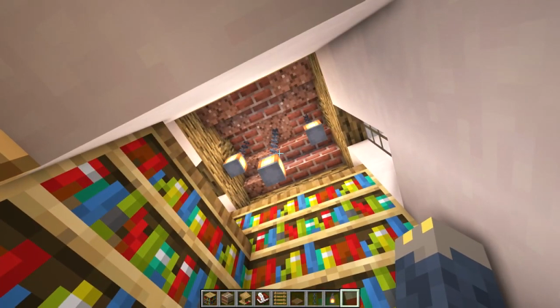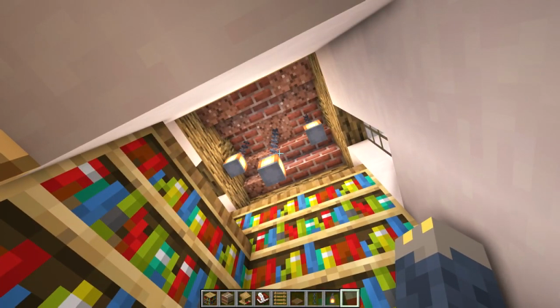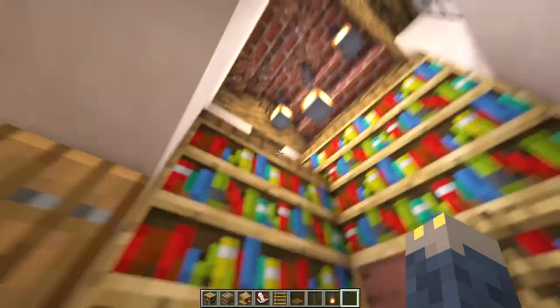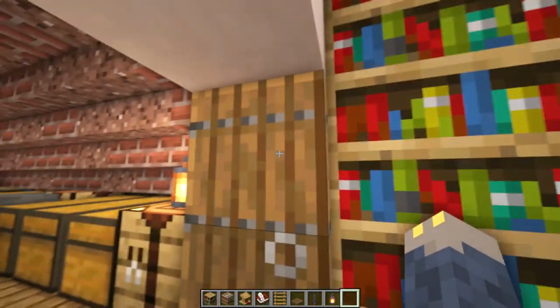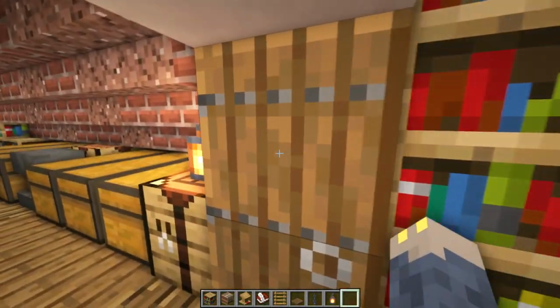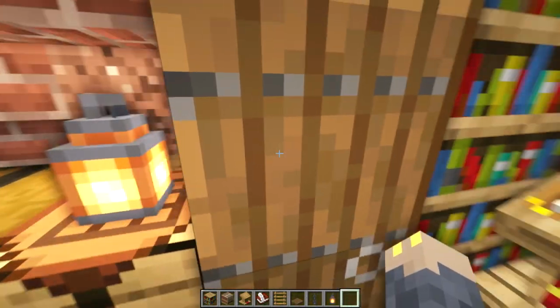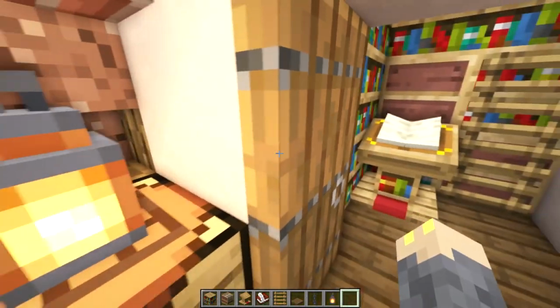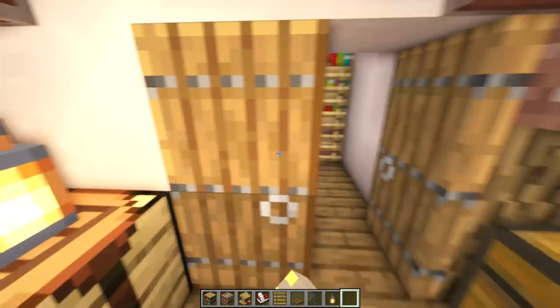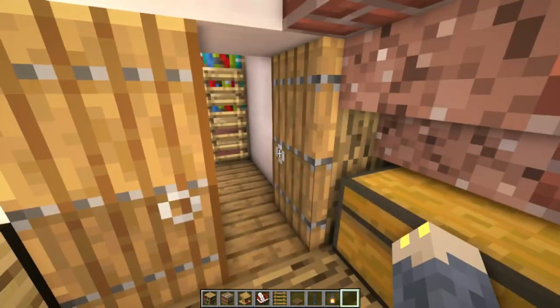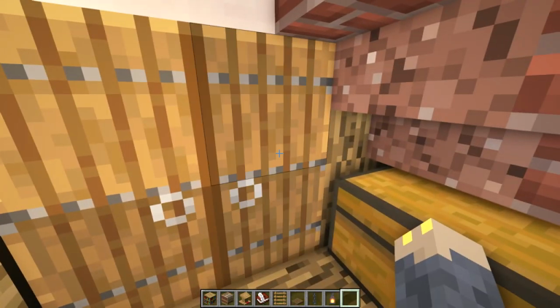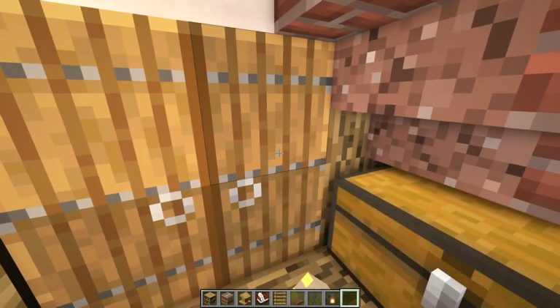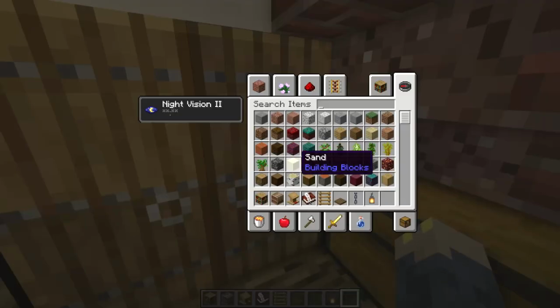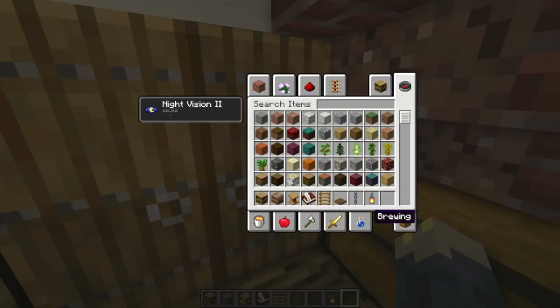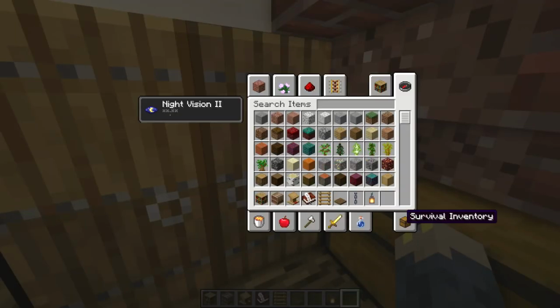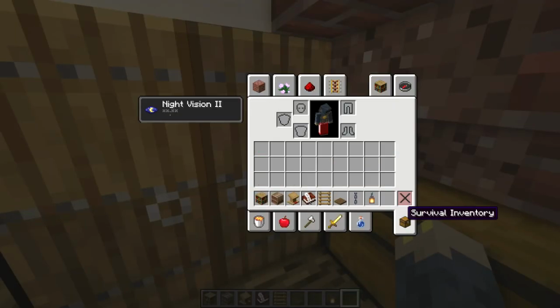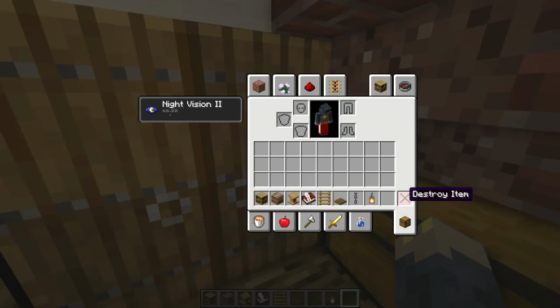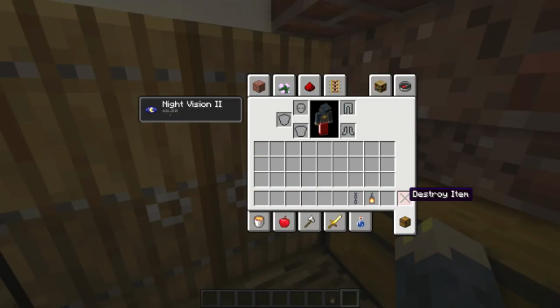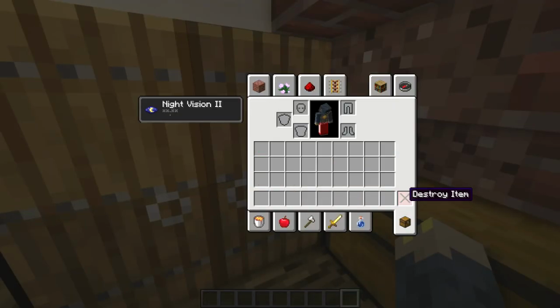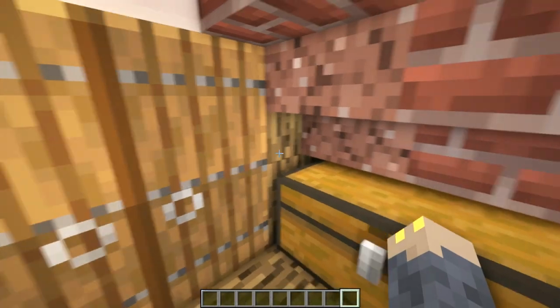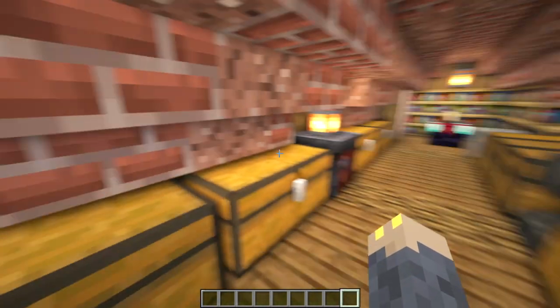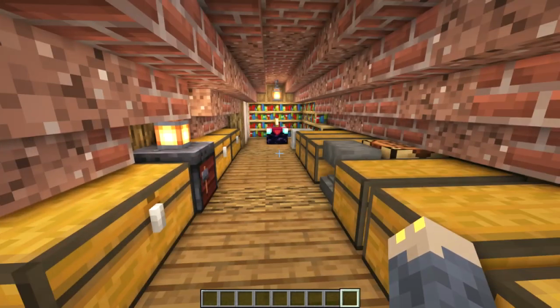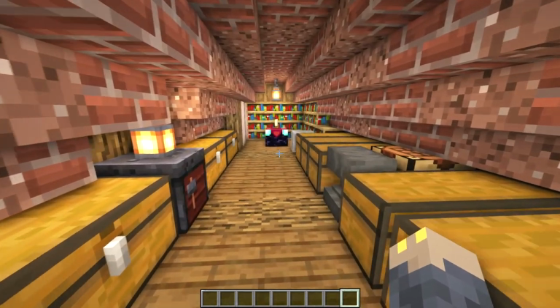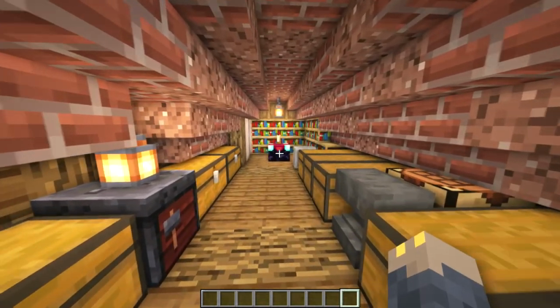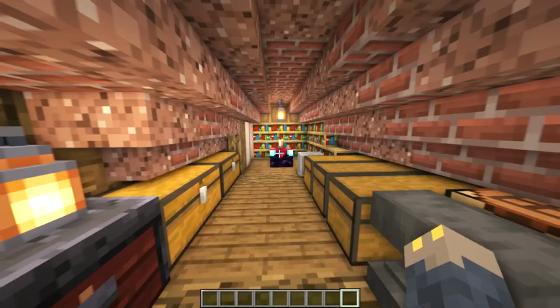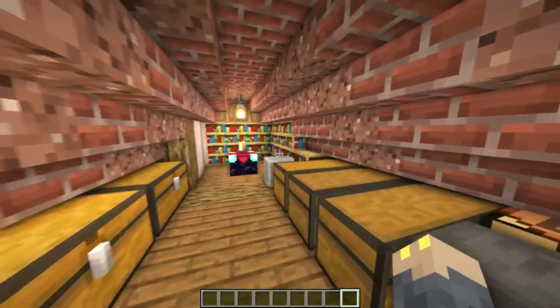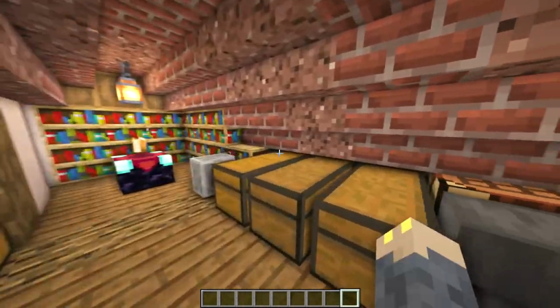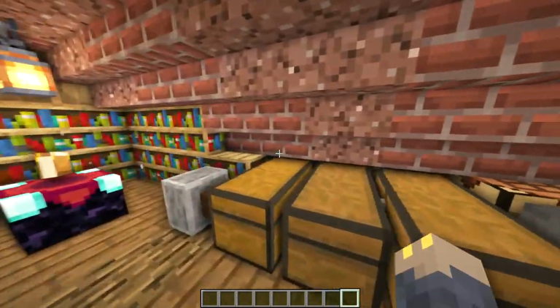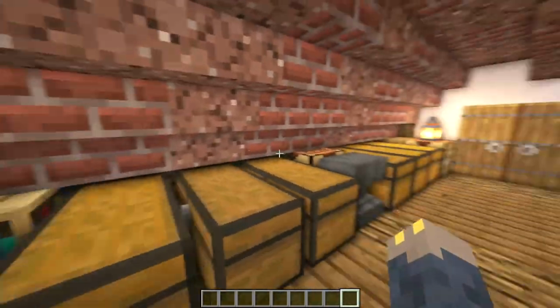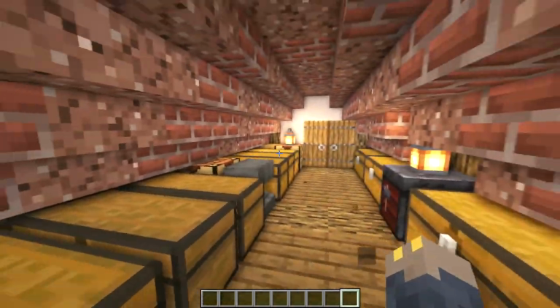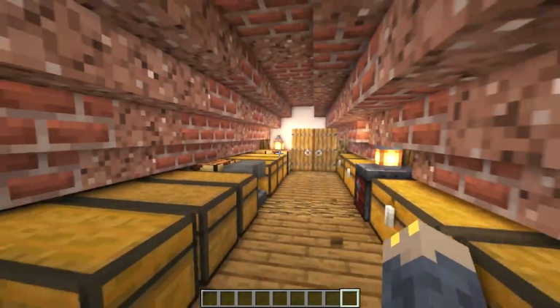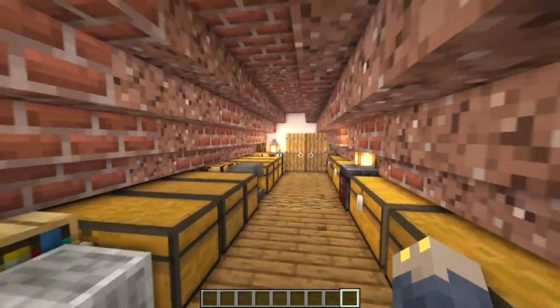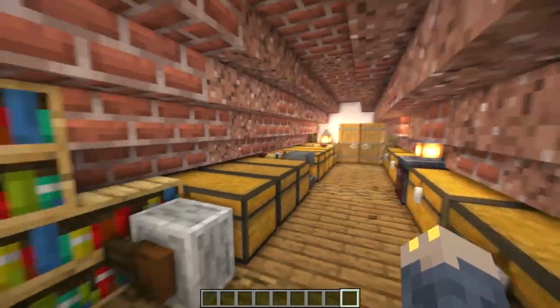And that's it for this build, guys. Thanks for watching and have a great day. I'll just go around the house really quick in case you need to see anything again.